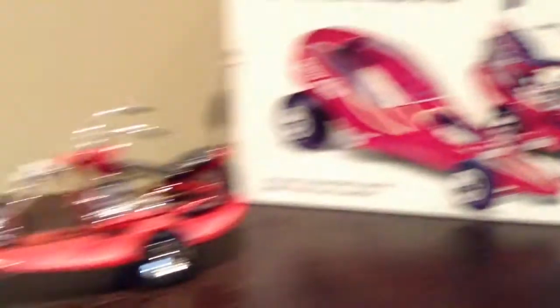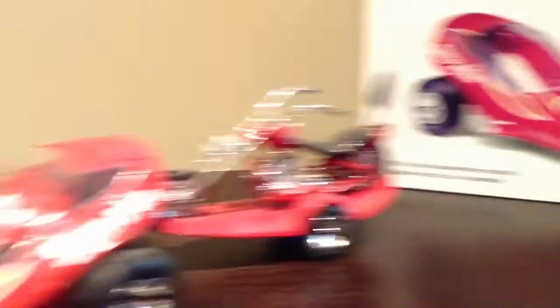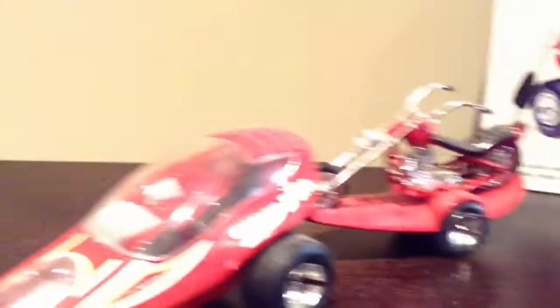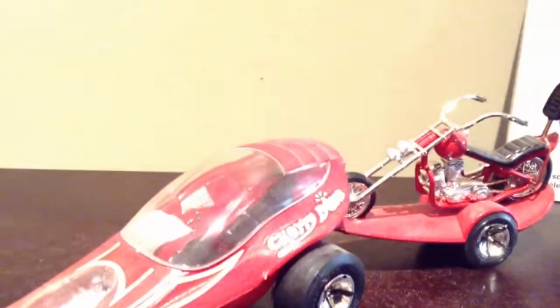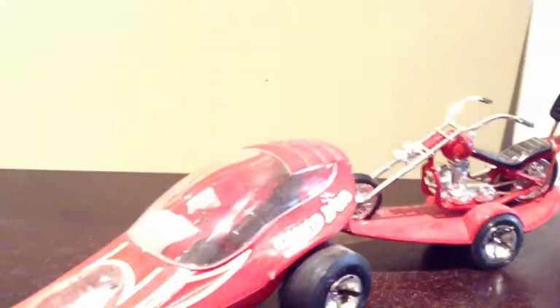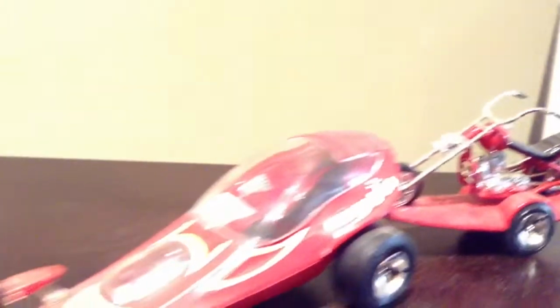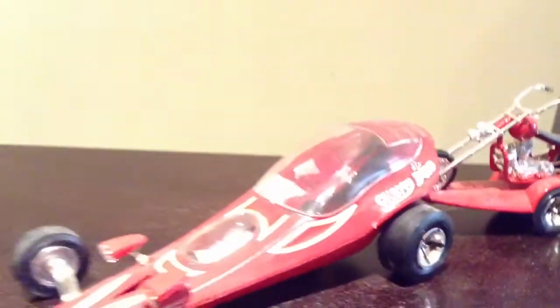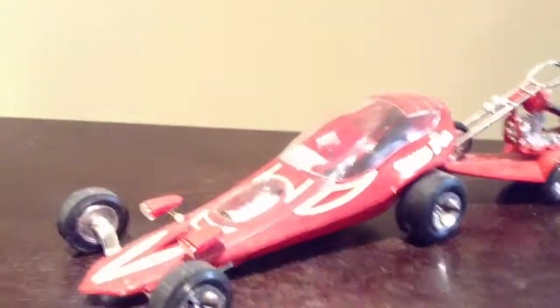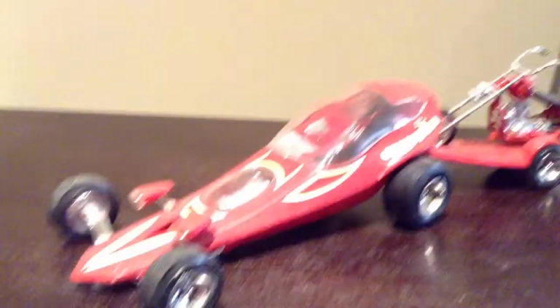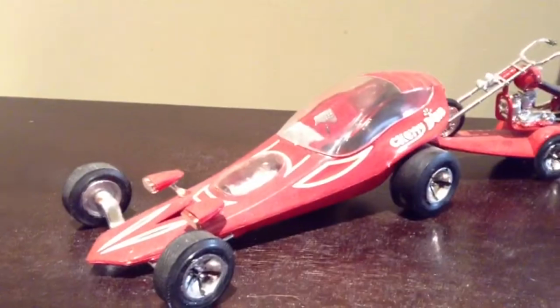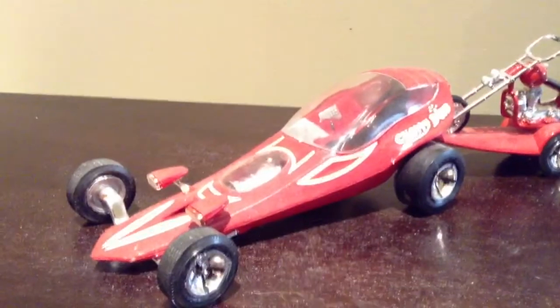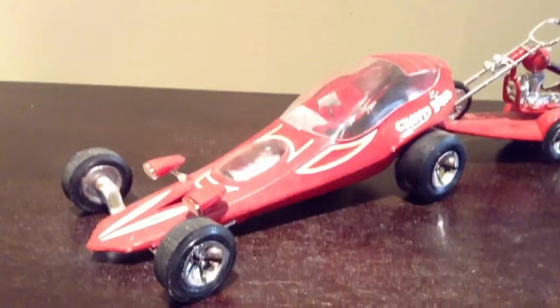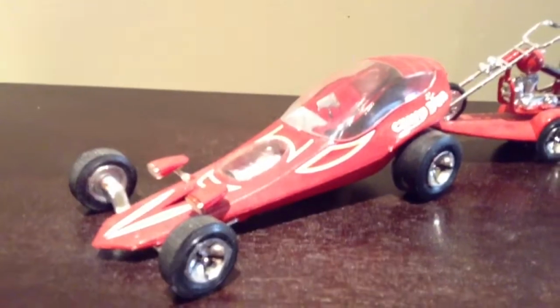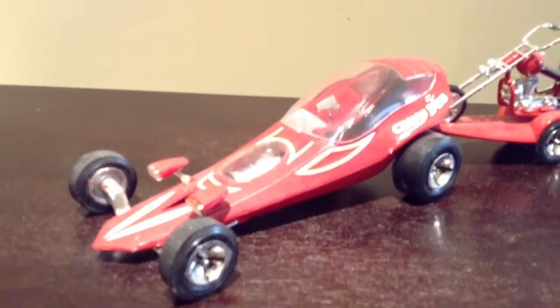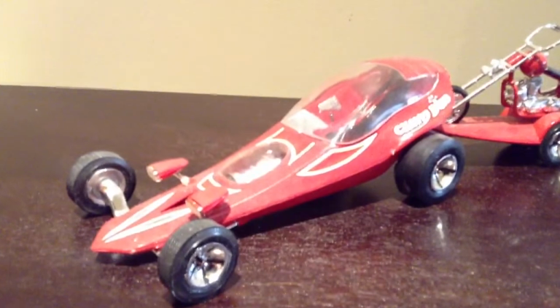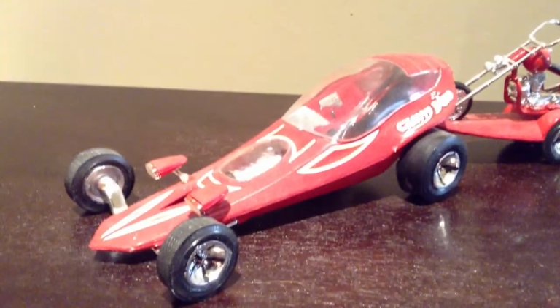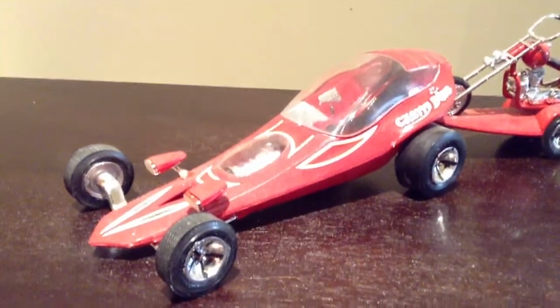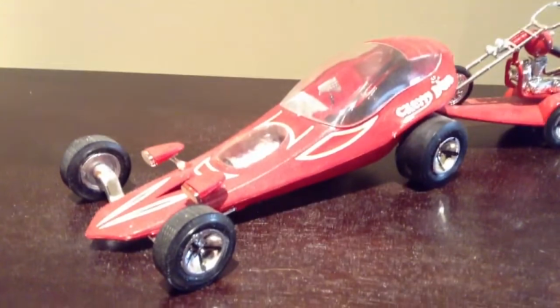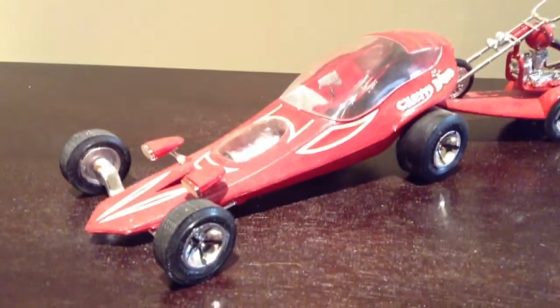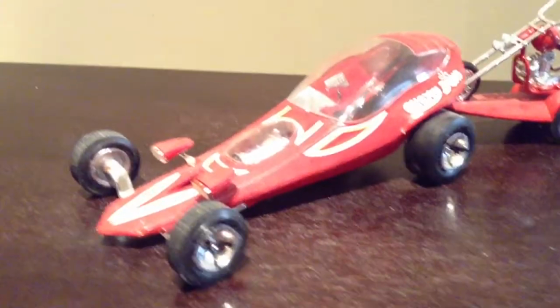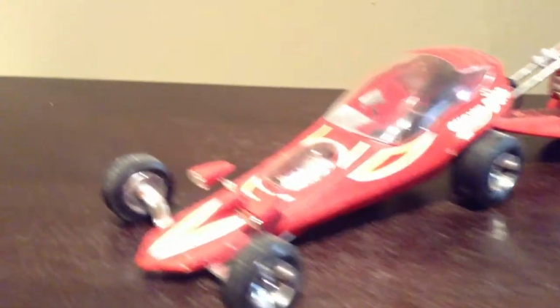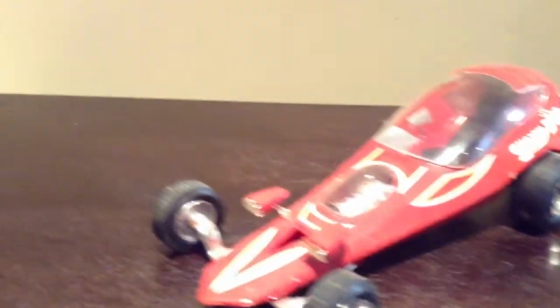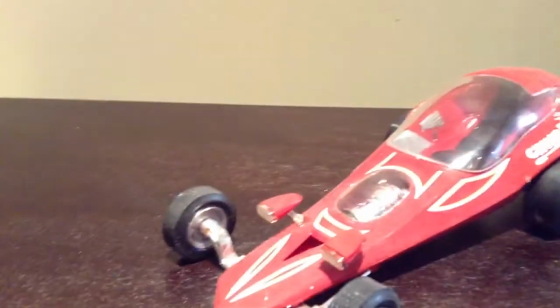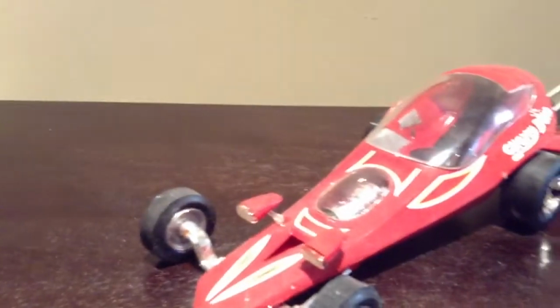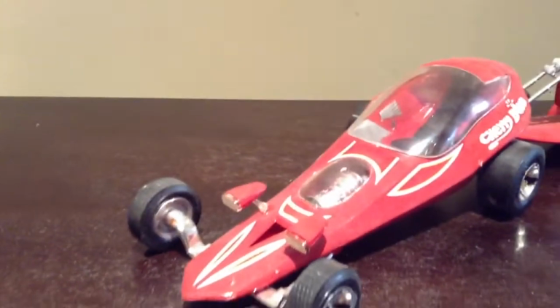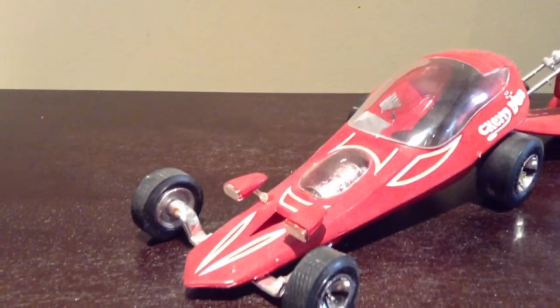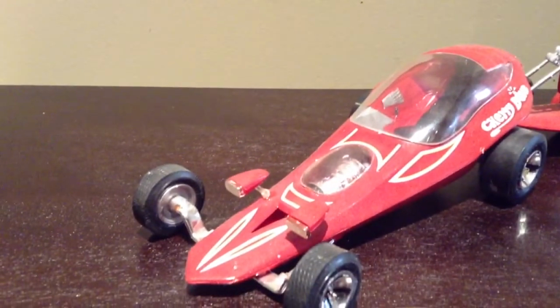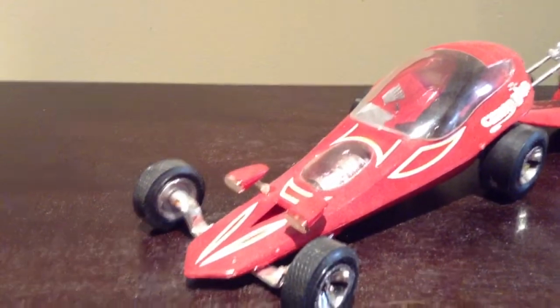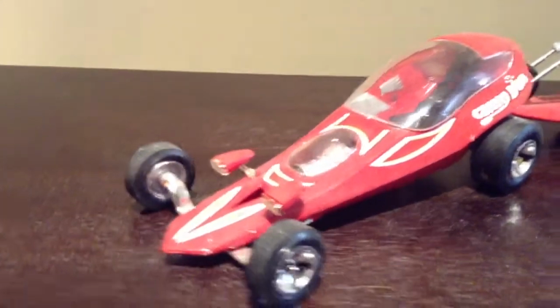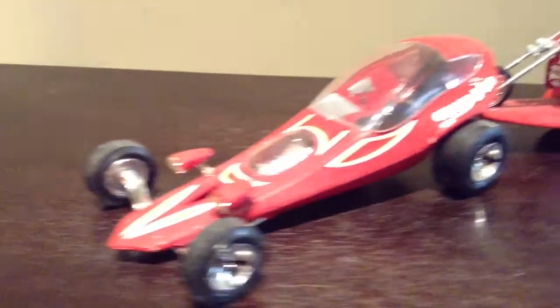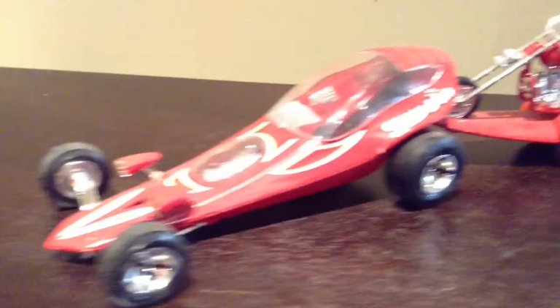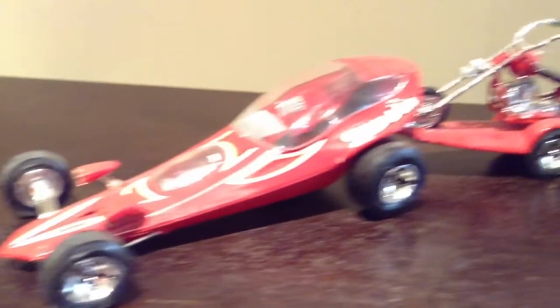So this is the finished product. I gave it a little bit of a metallic paint job — red.